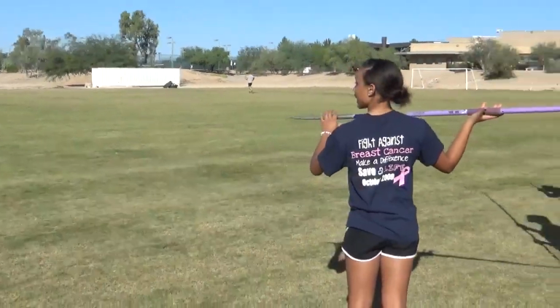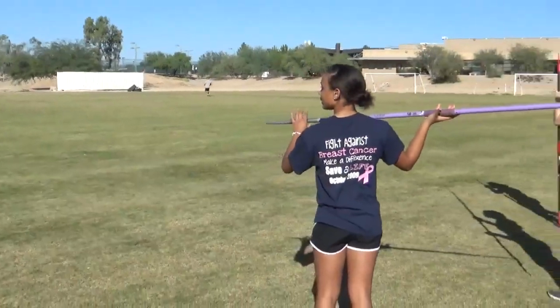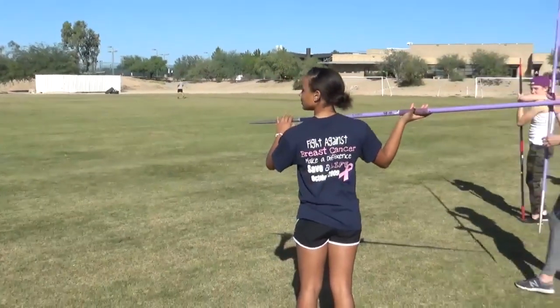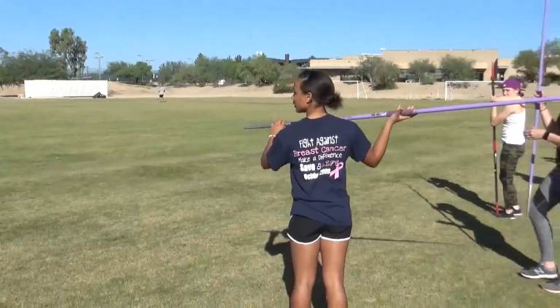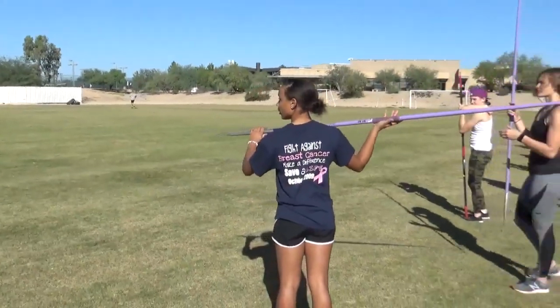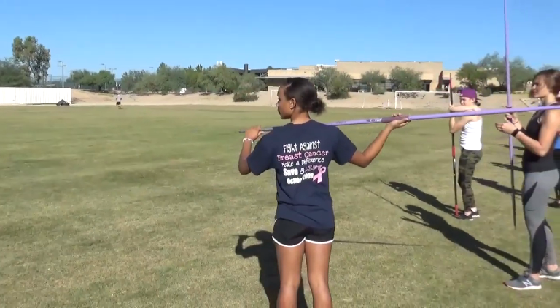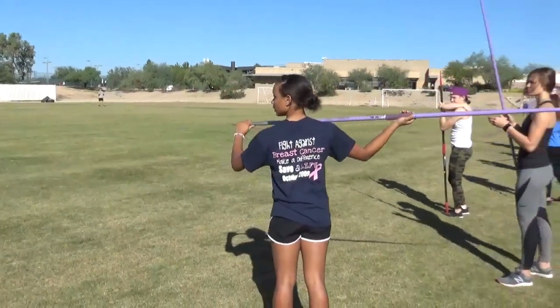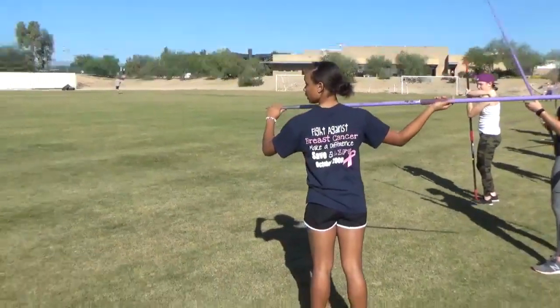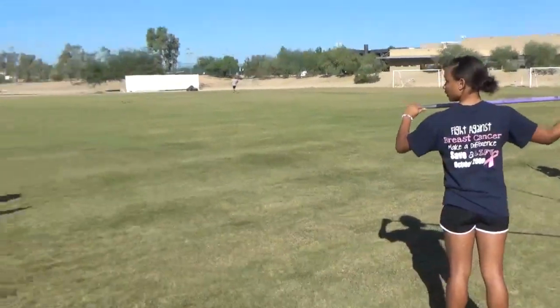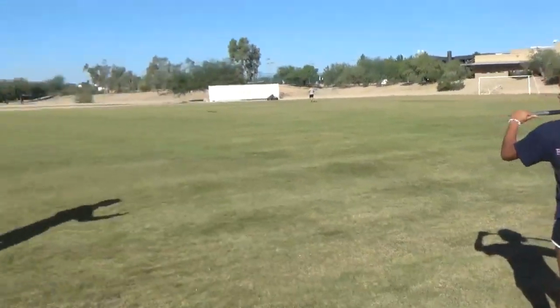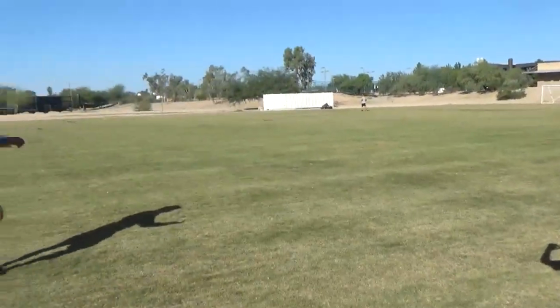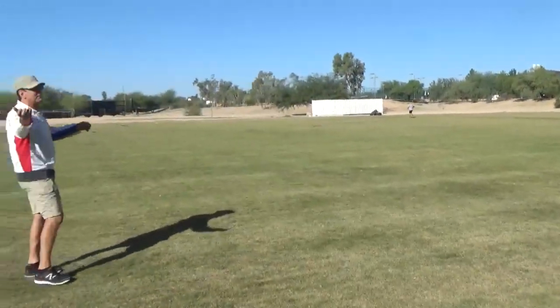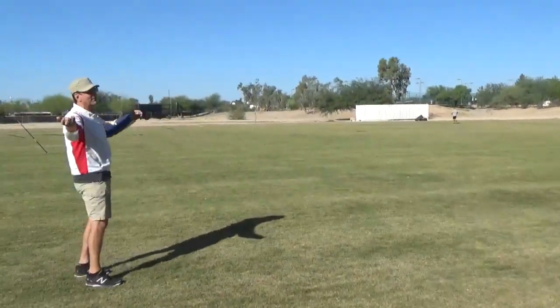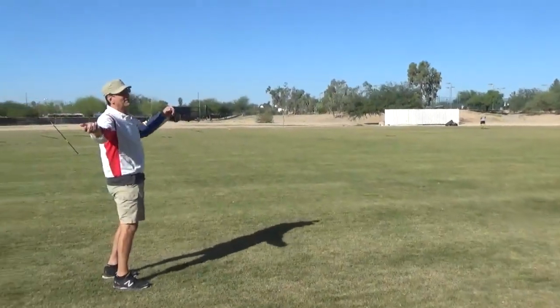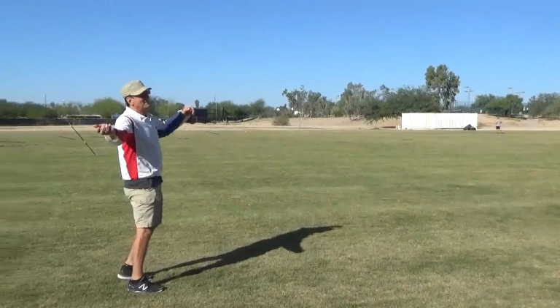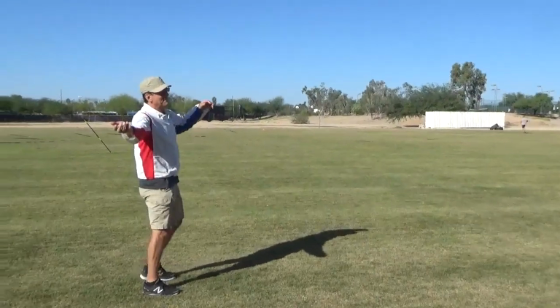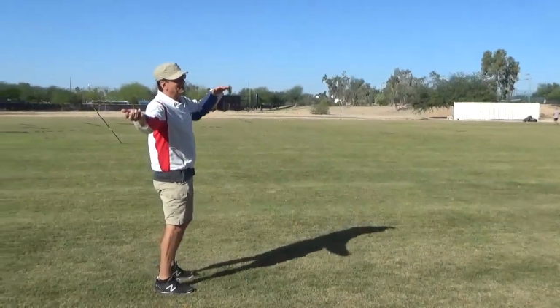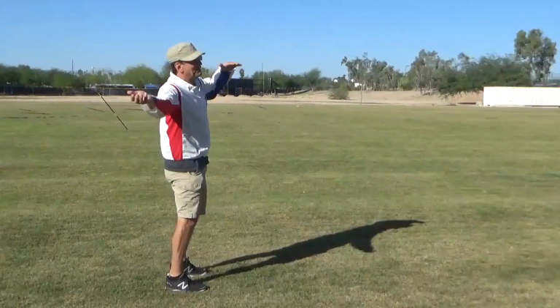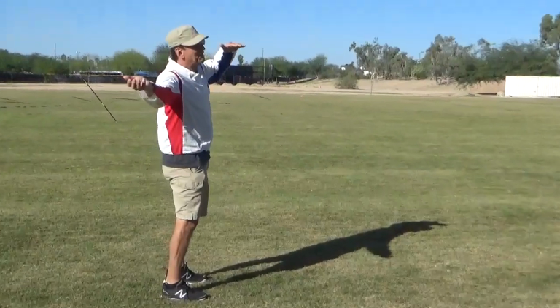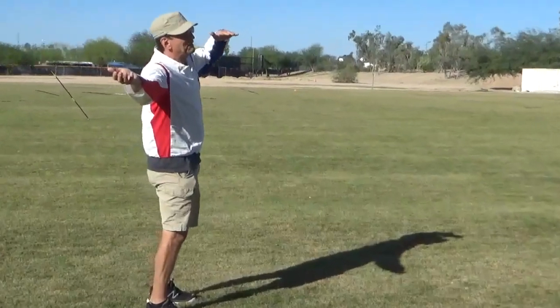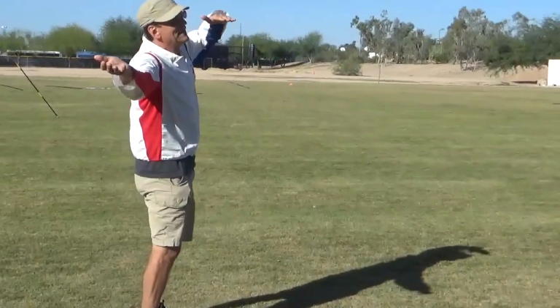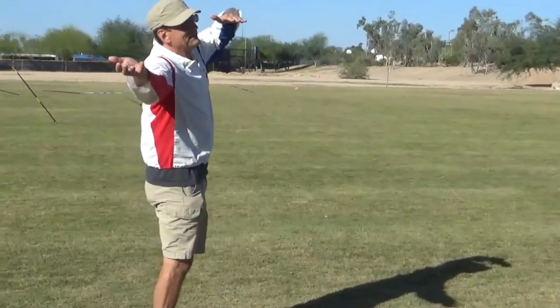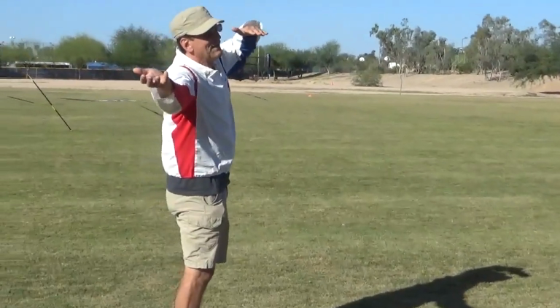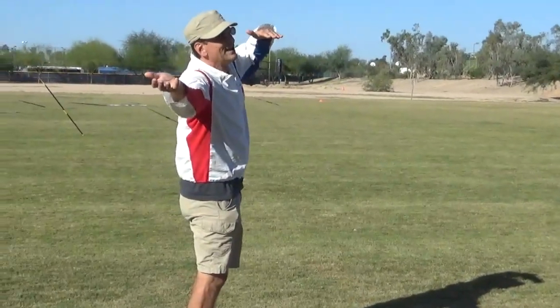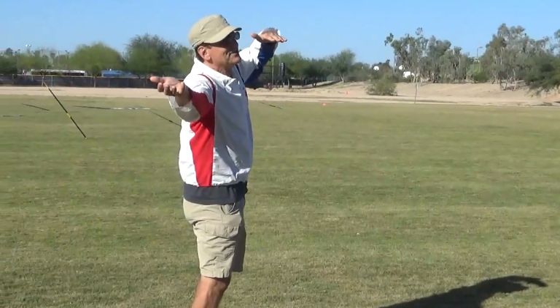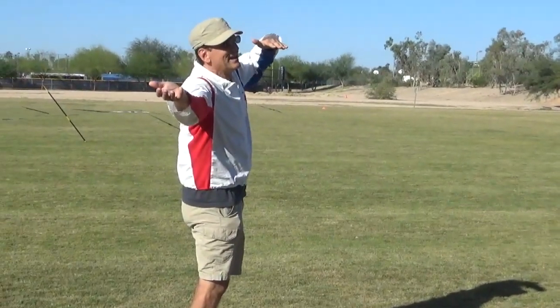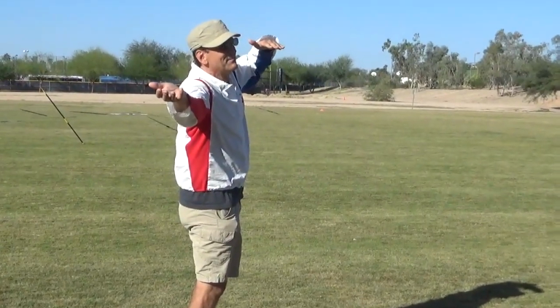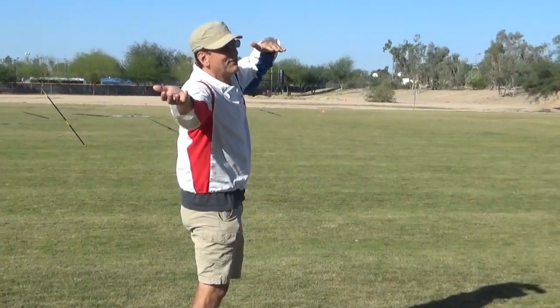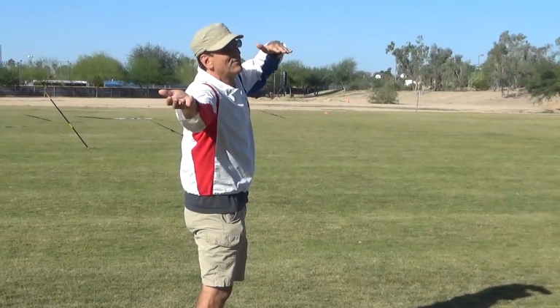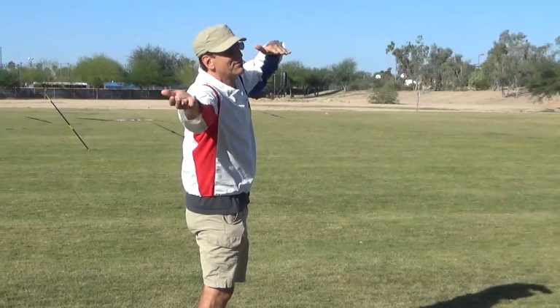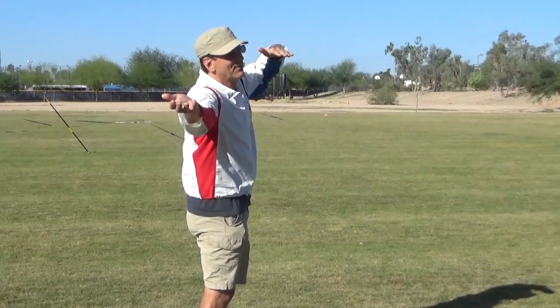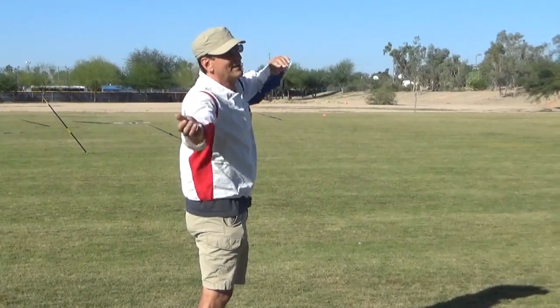No, absolutely grab it normally, but feel it flying in your hand before you throw it.